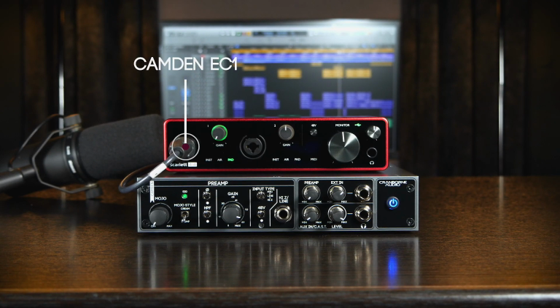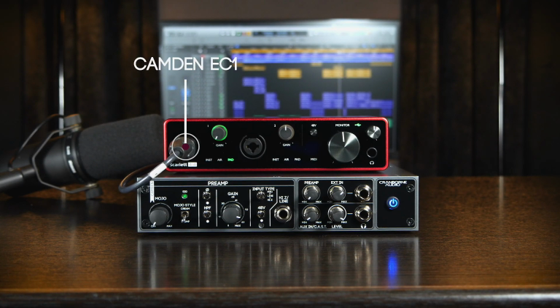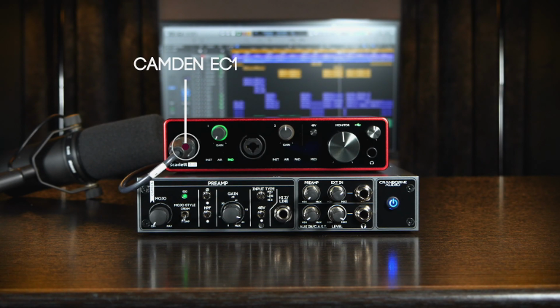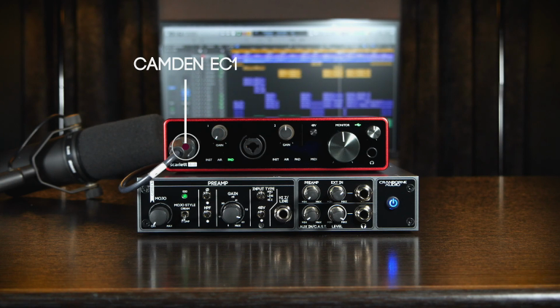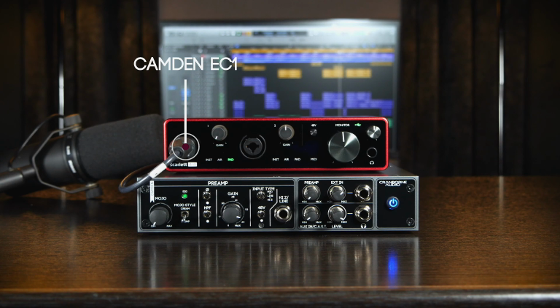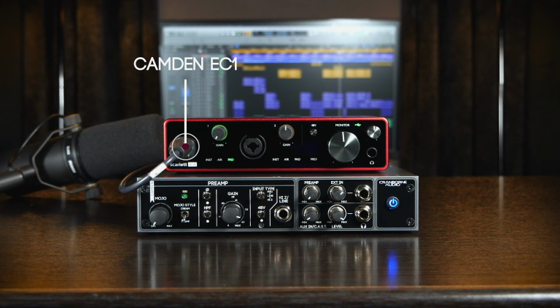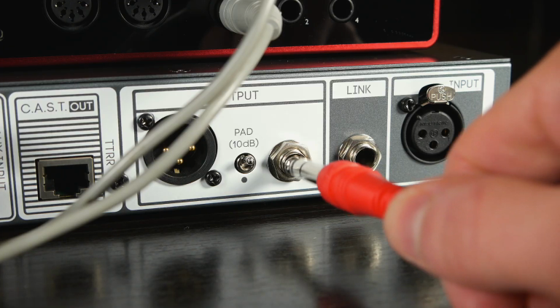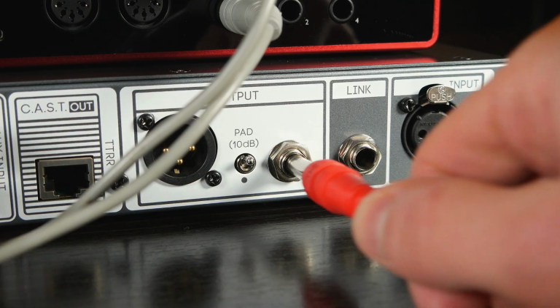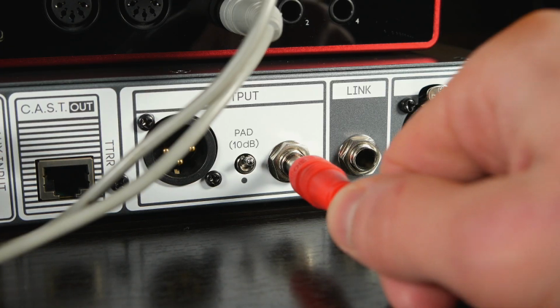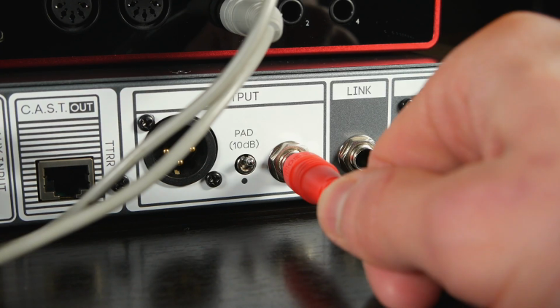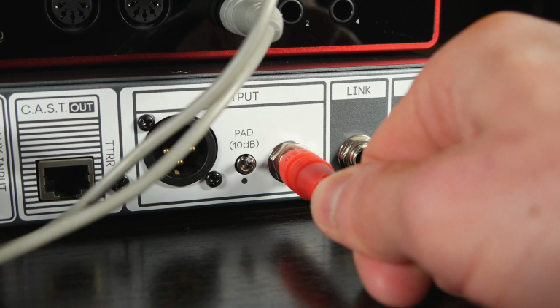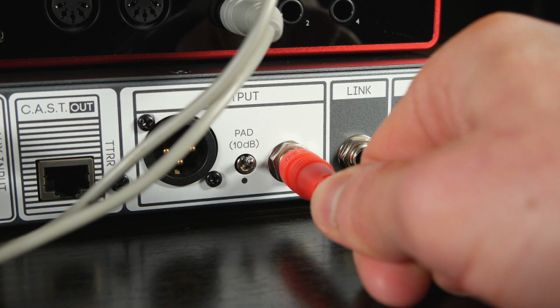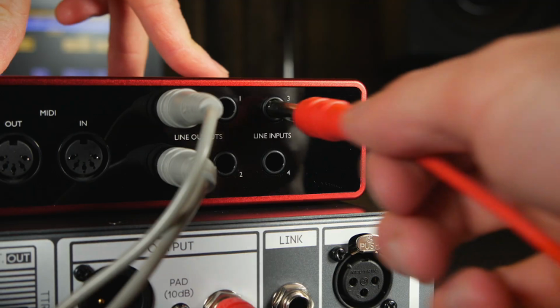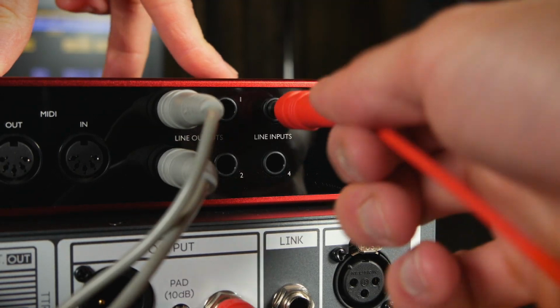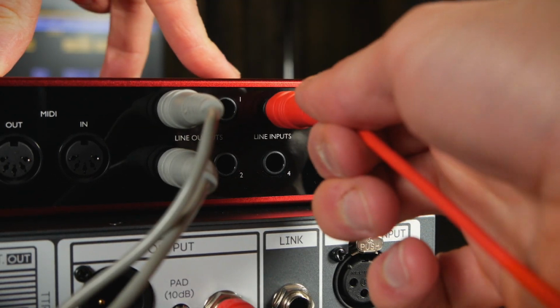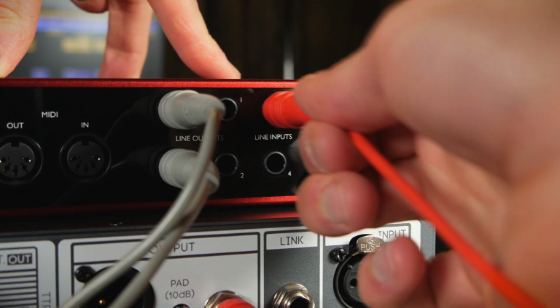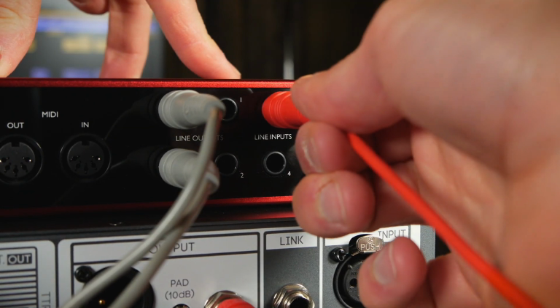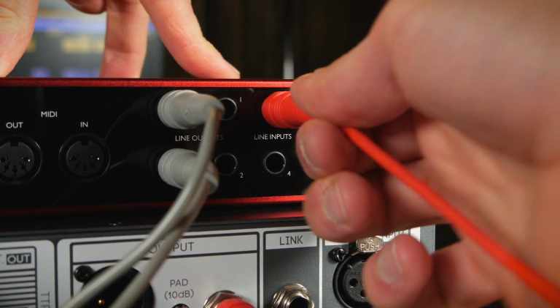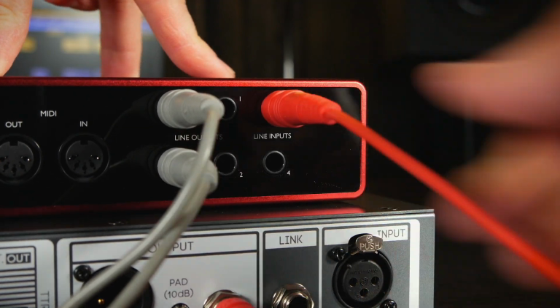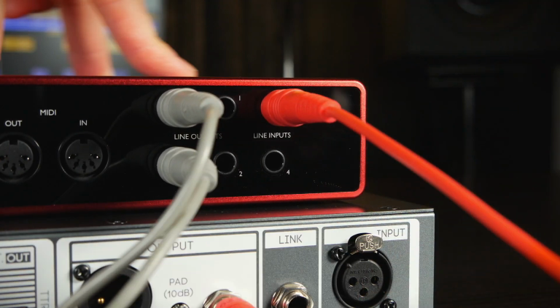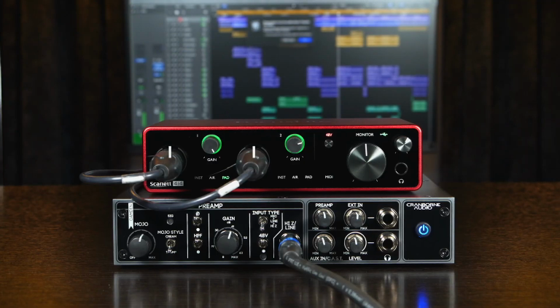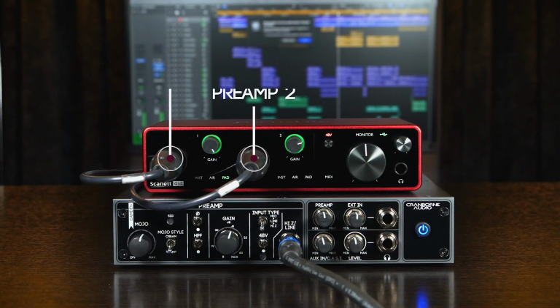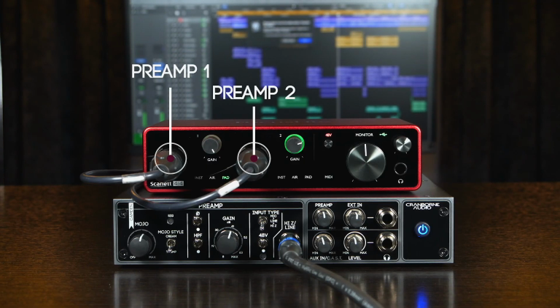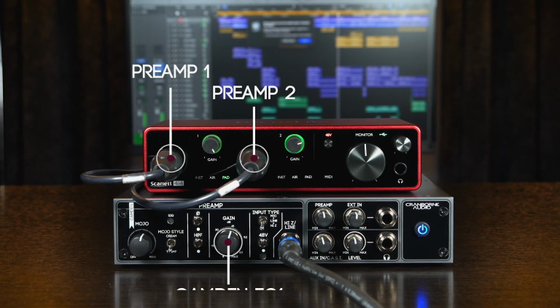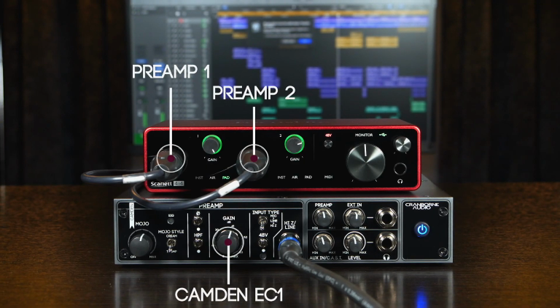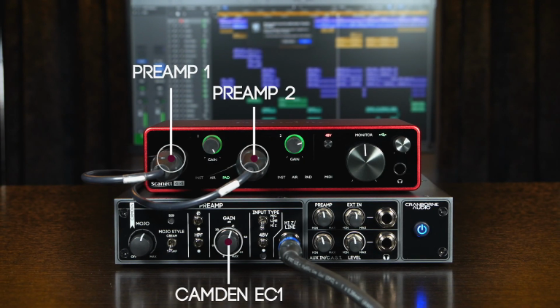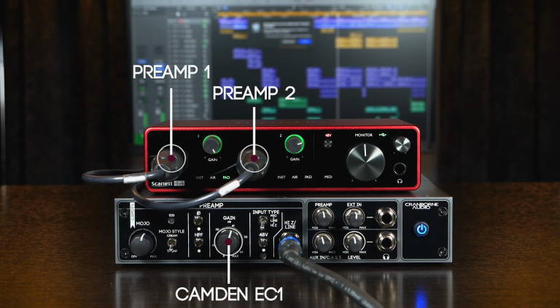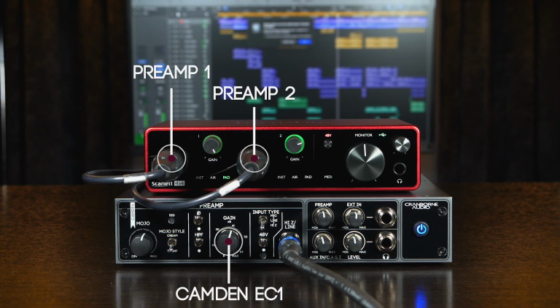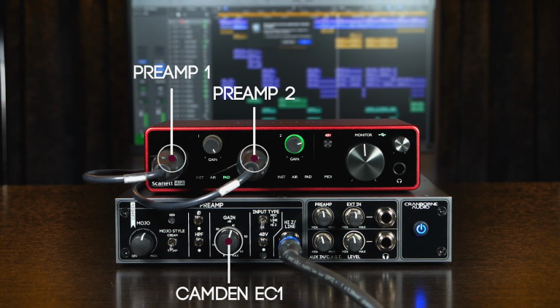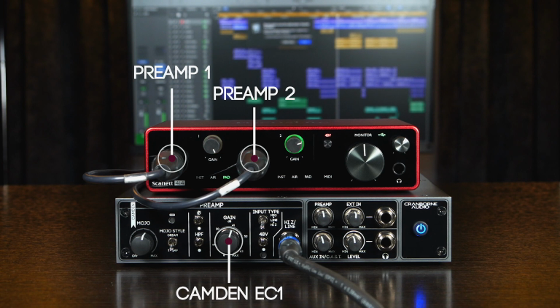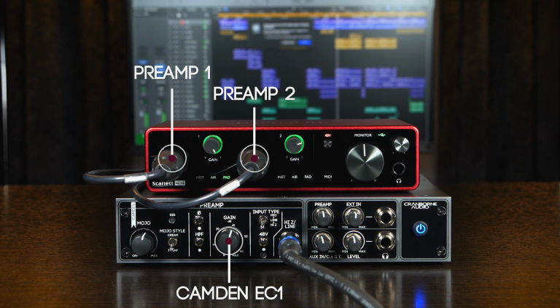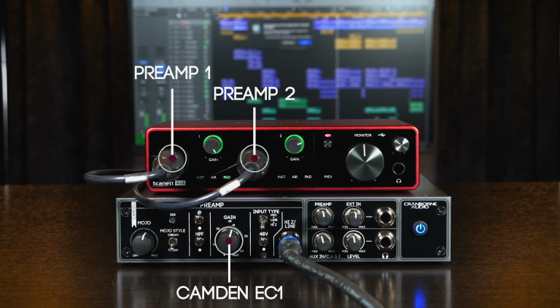You can also connect it to a spare line input on the audio interface, giving you one extra mic preamp to use in conjunction with the ones built in.